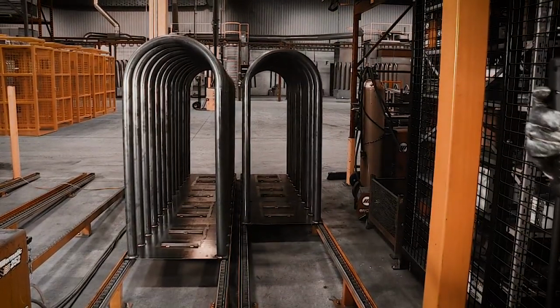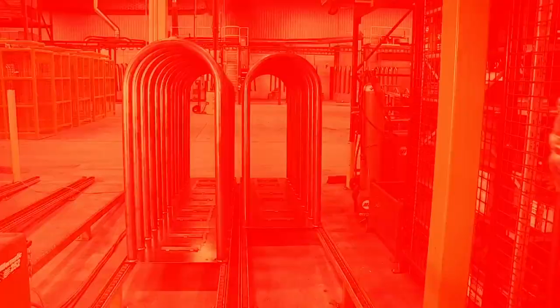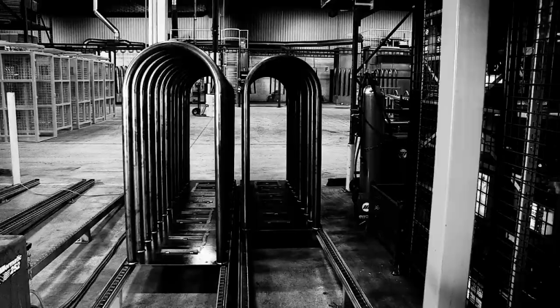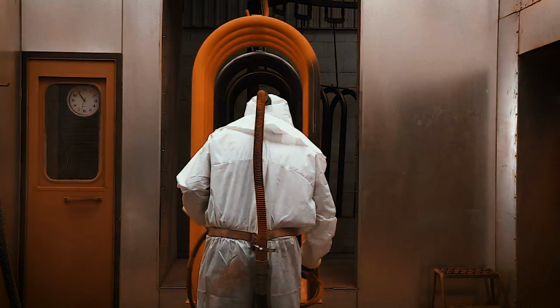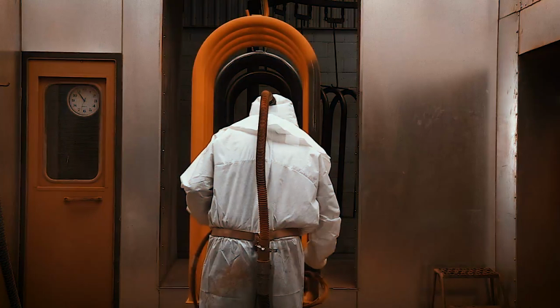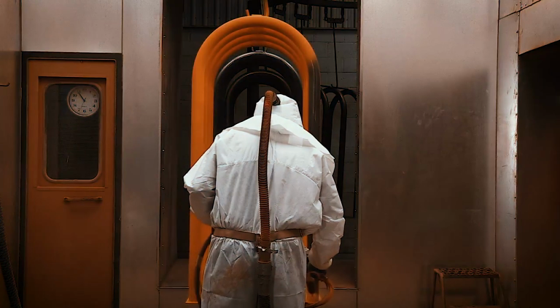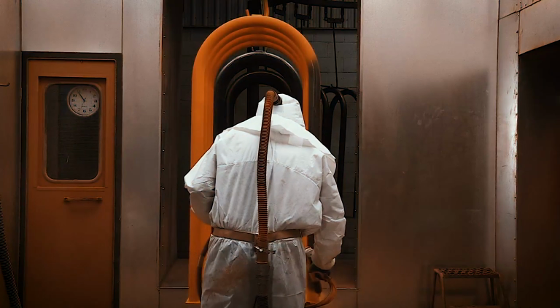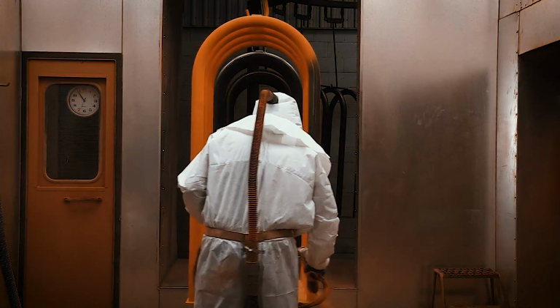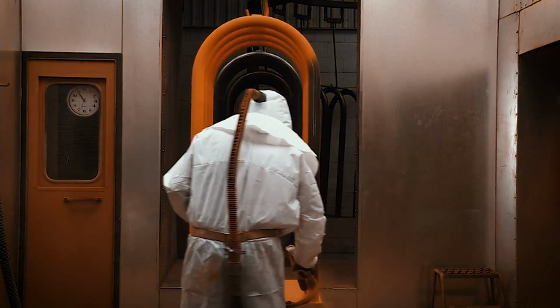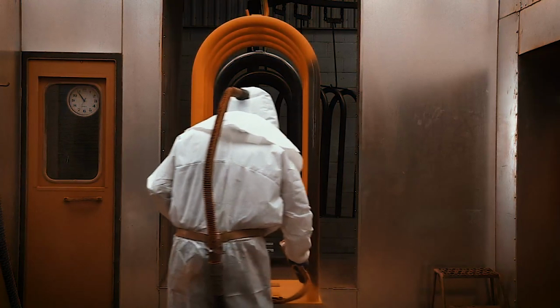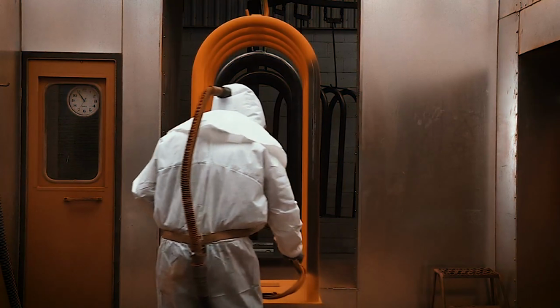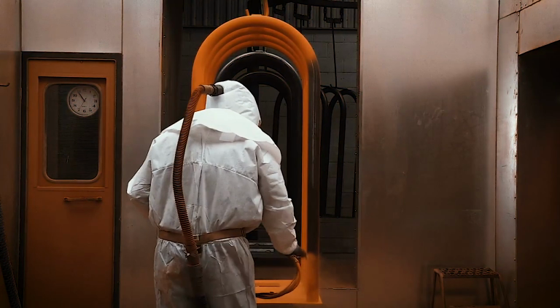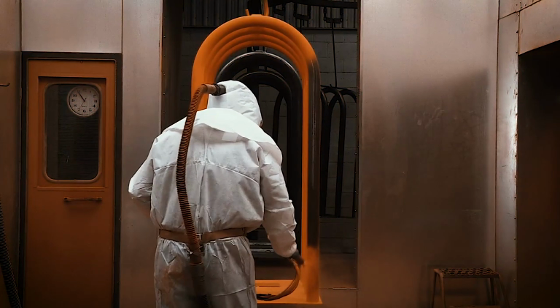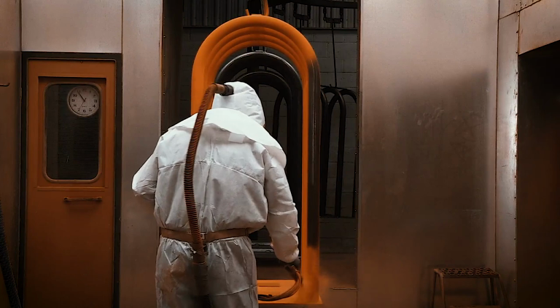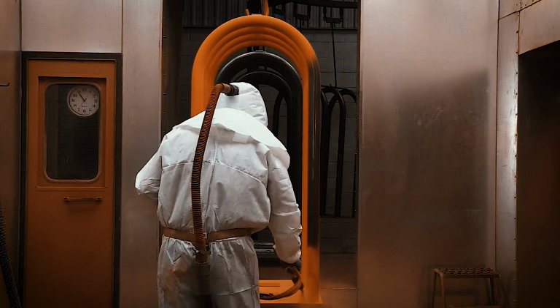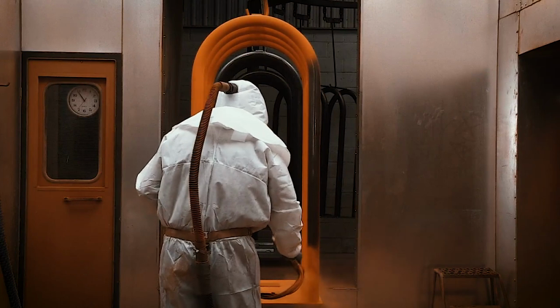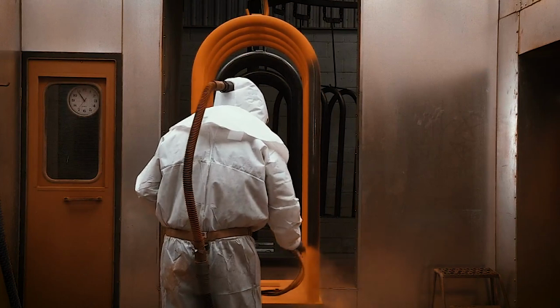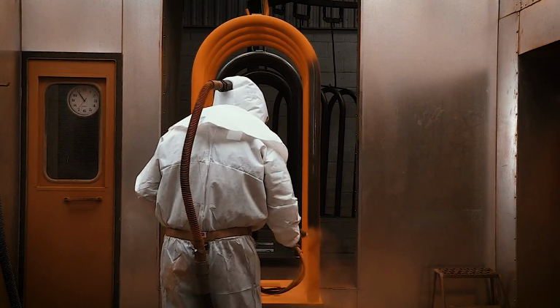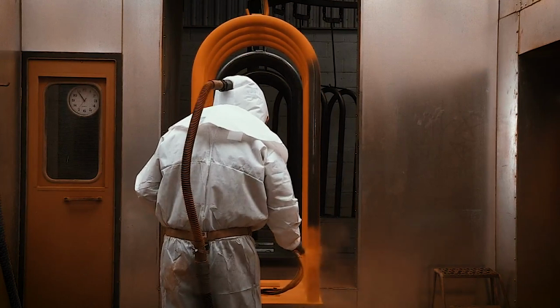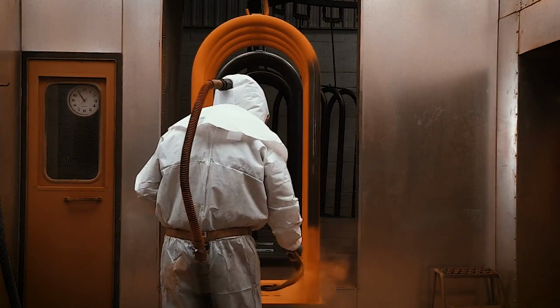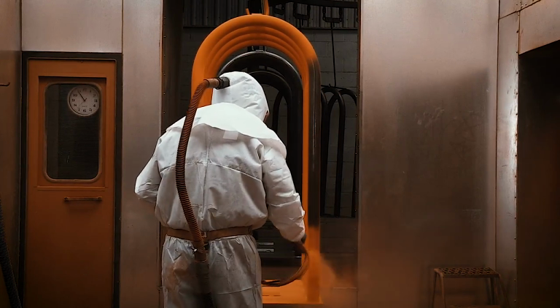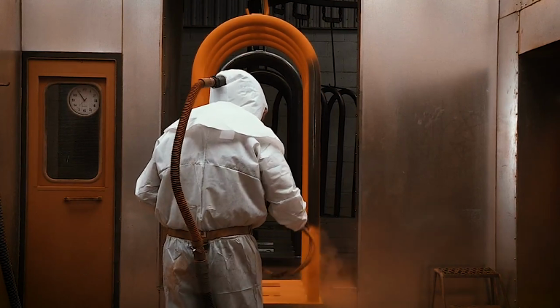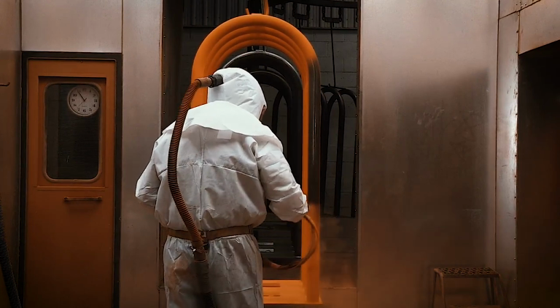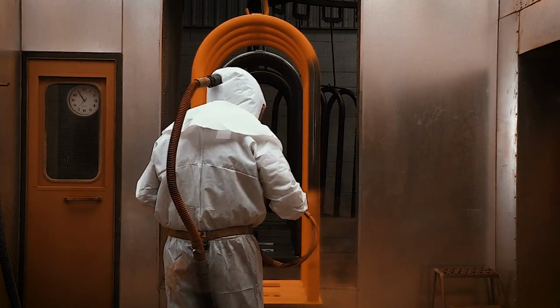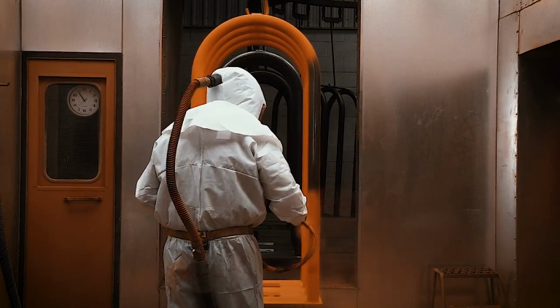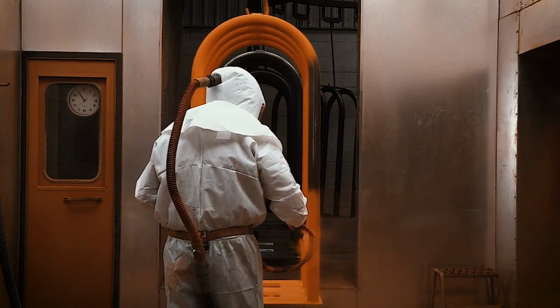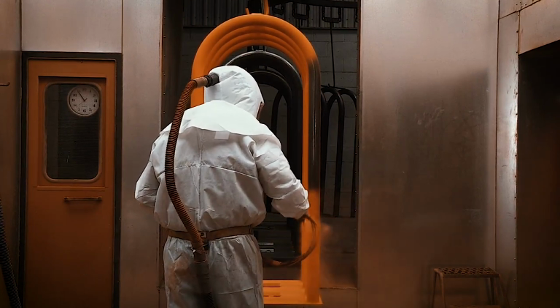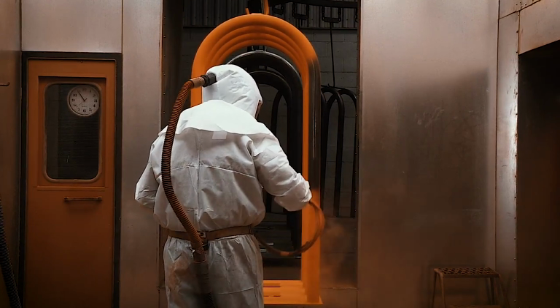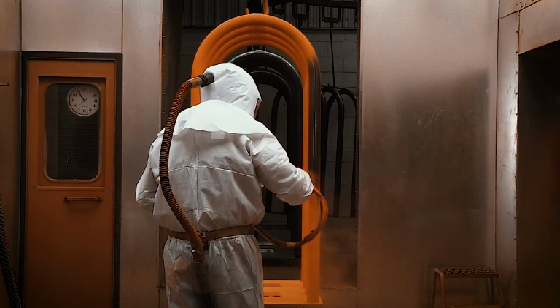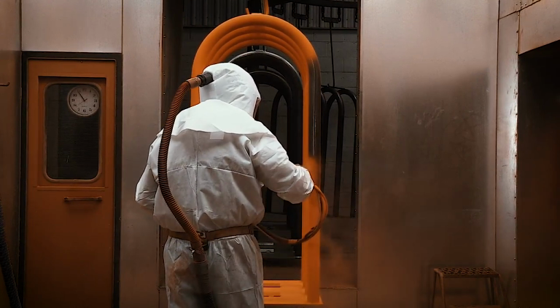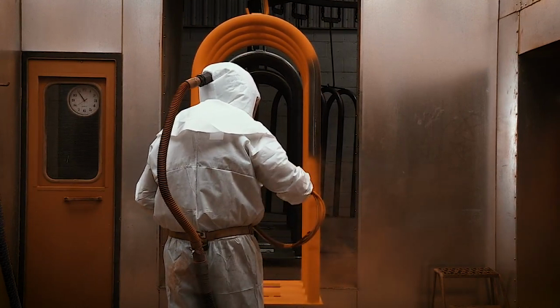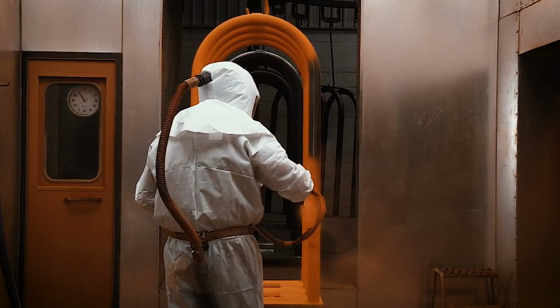All grease and oil are then removed during the cleaning process, and the cages are painted with our UV-resistant powder-coated paint.